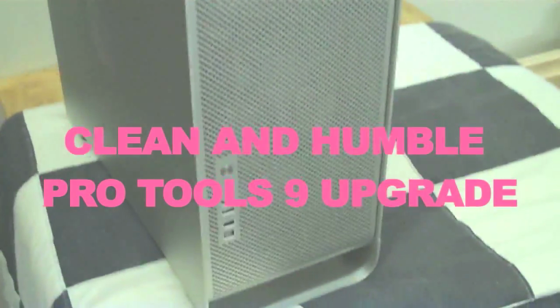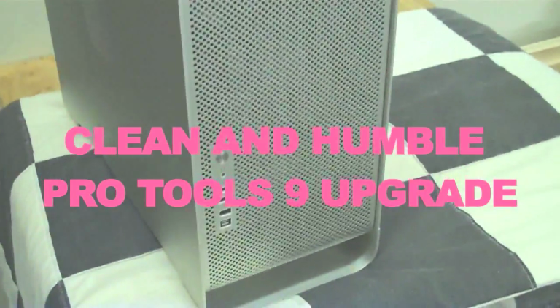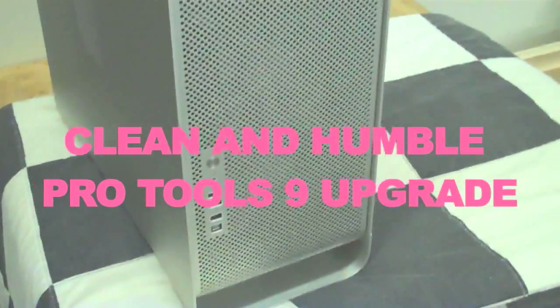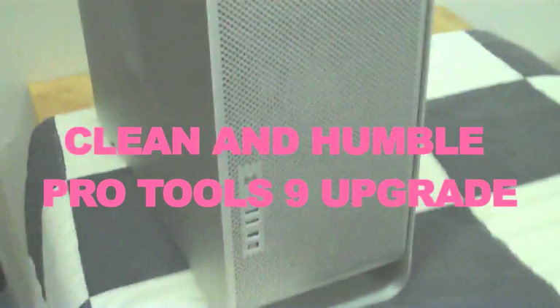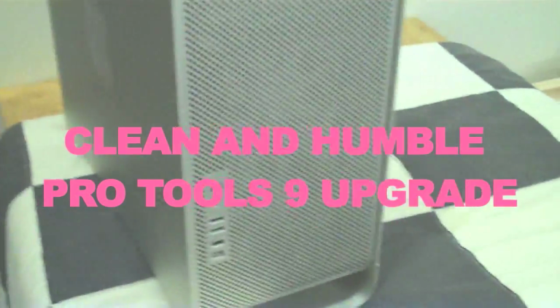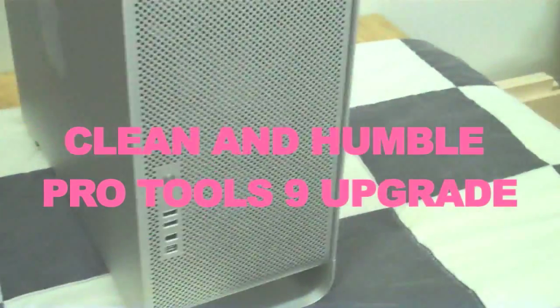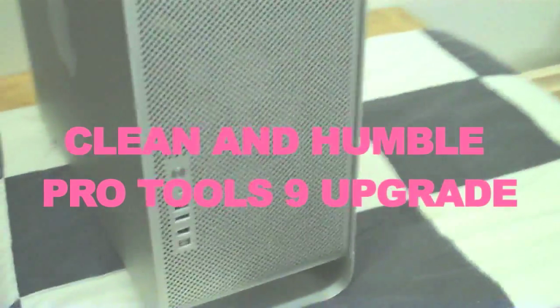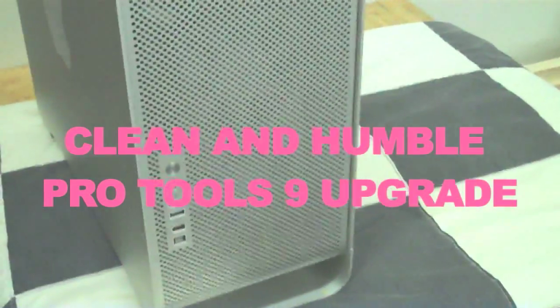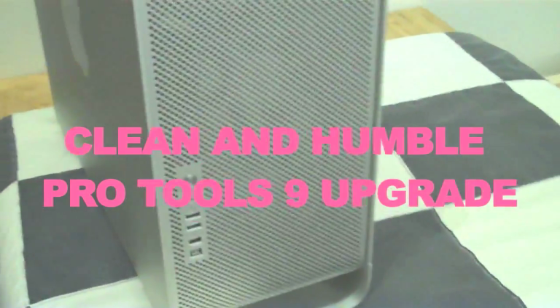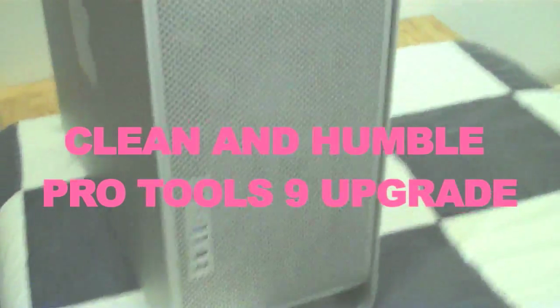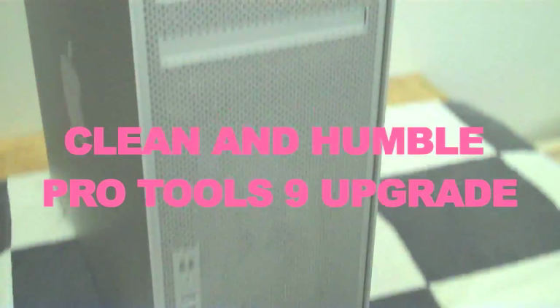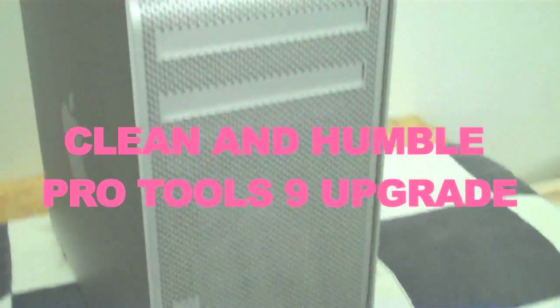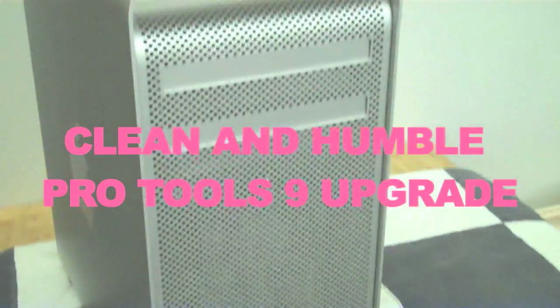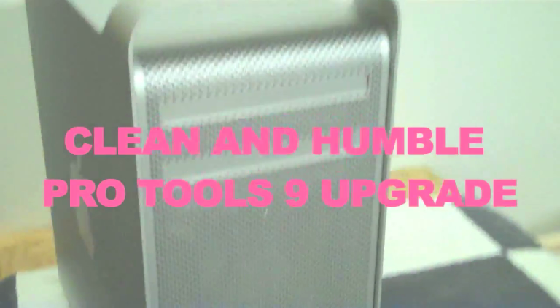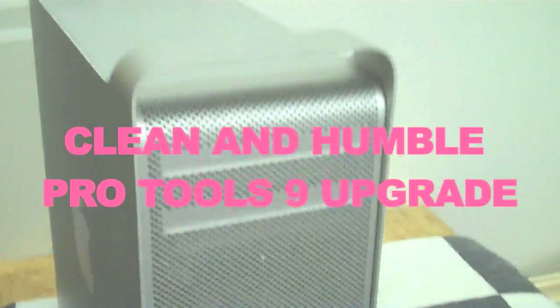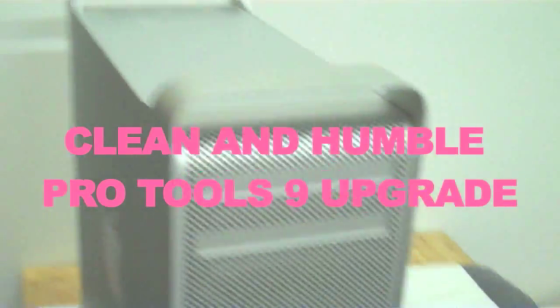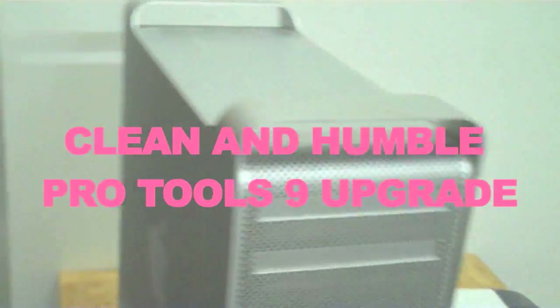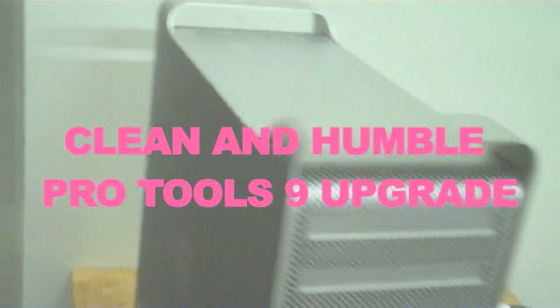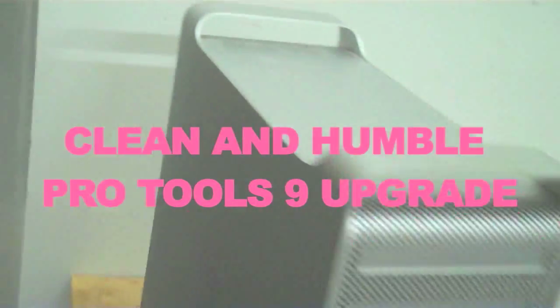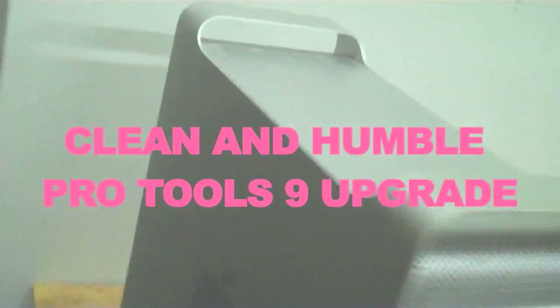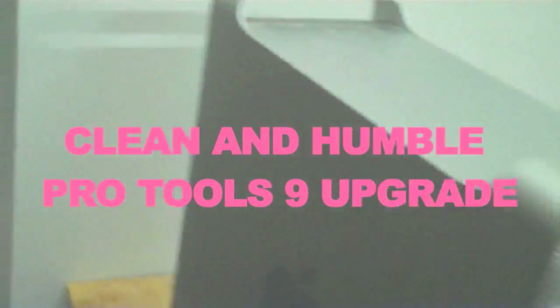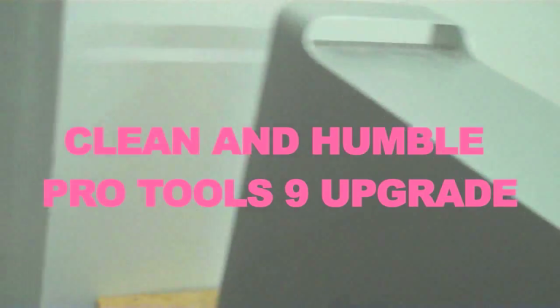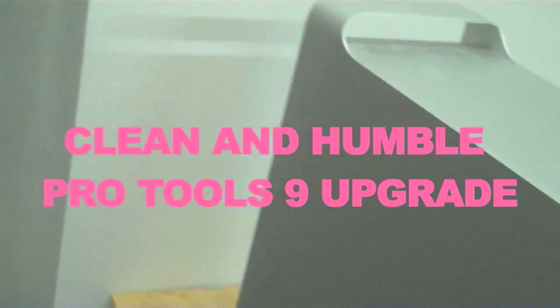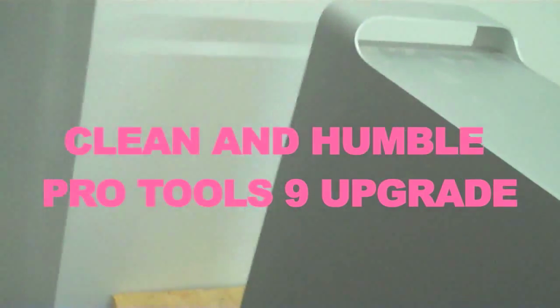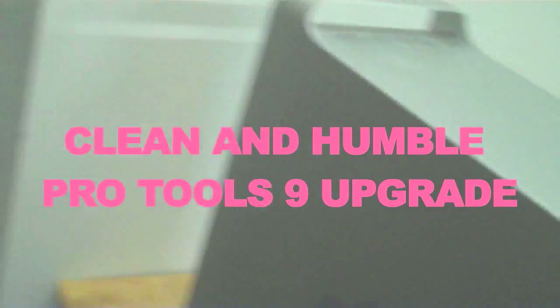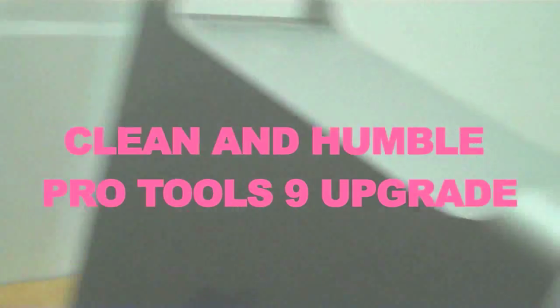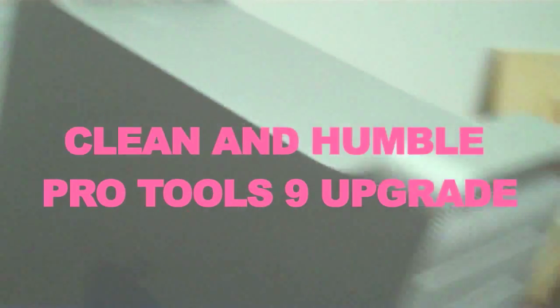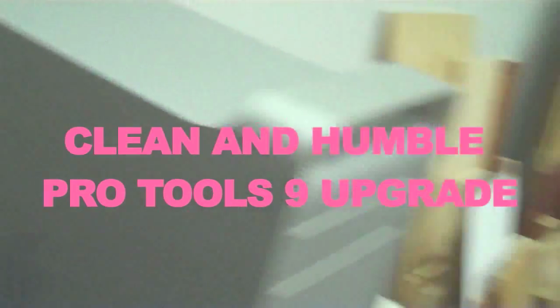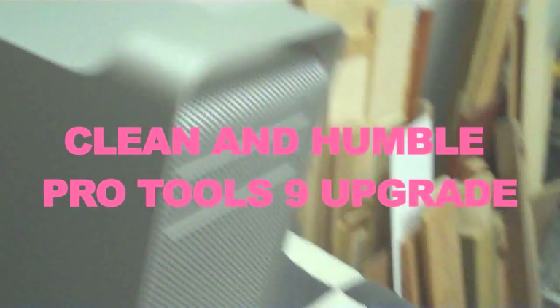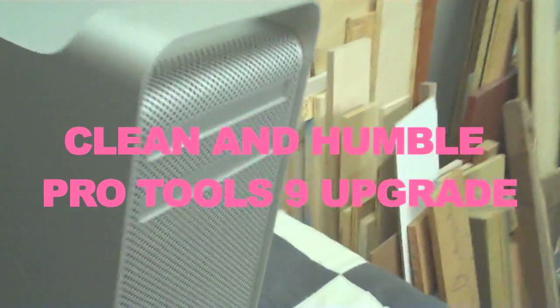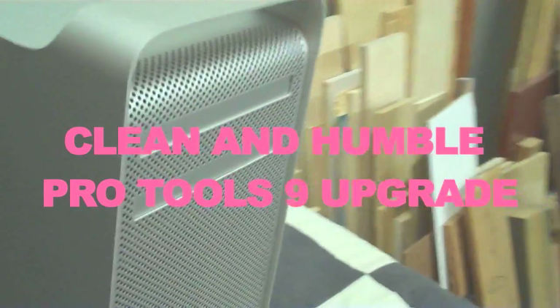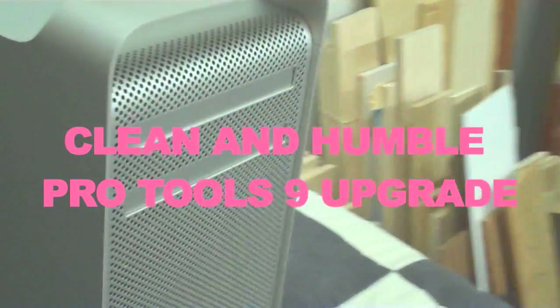Clean and Humble. Repair videos, recording studio, and what have you.